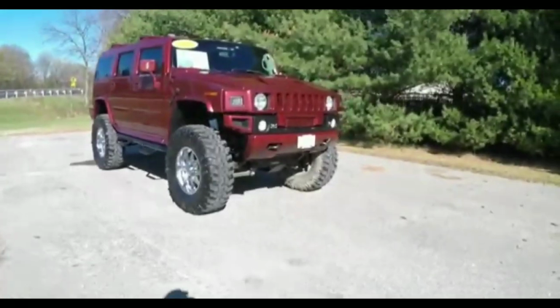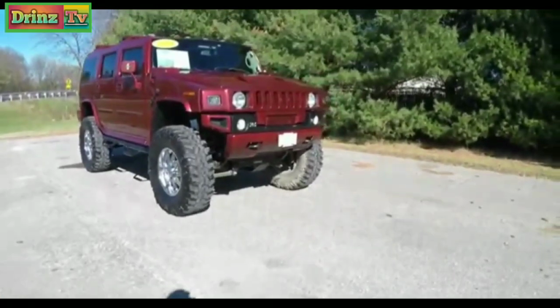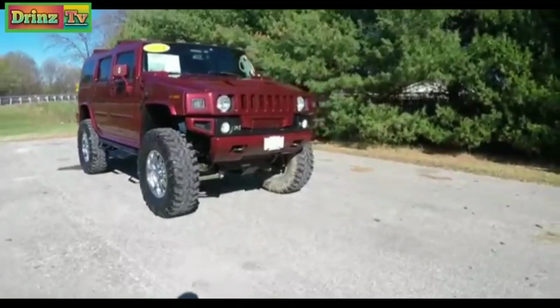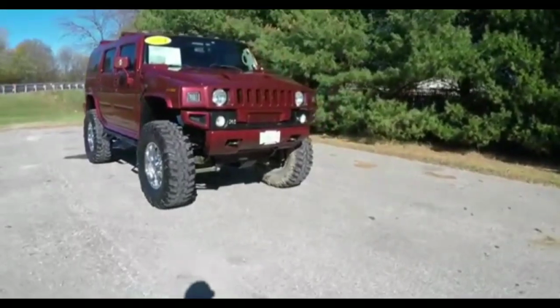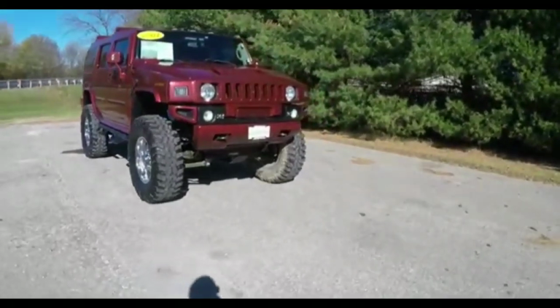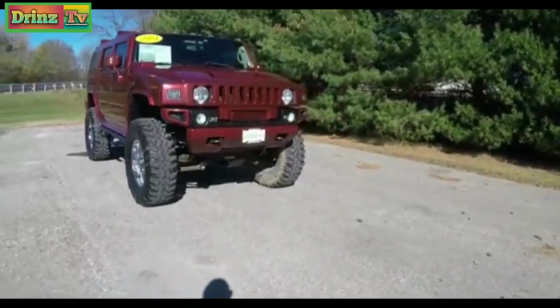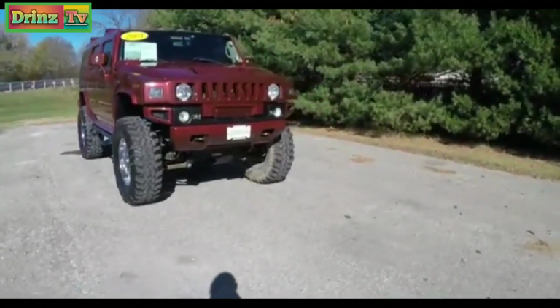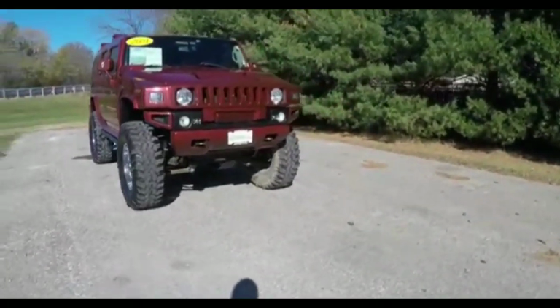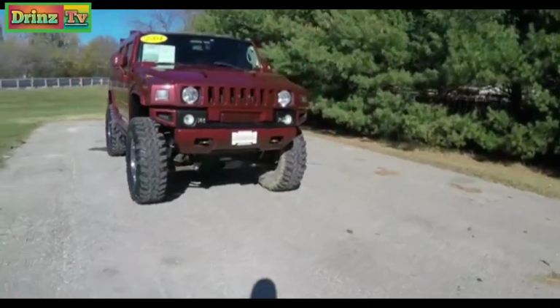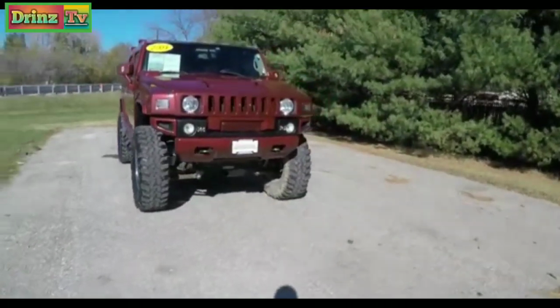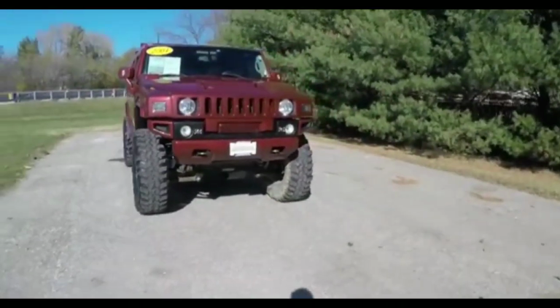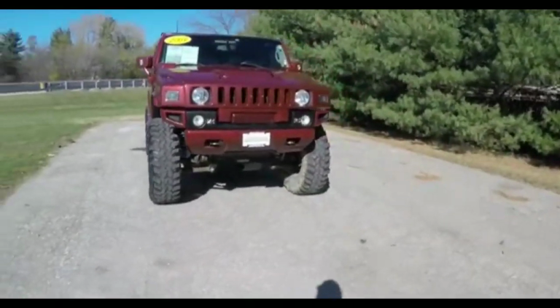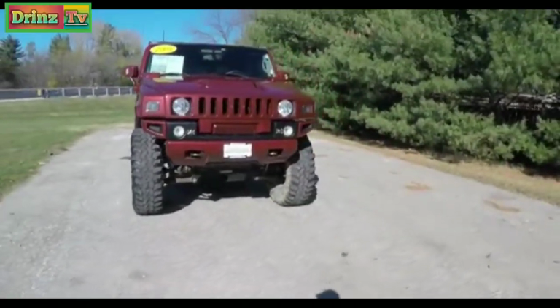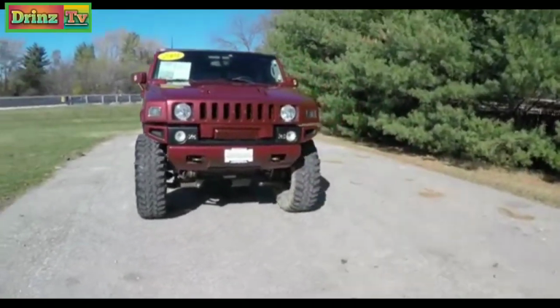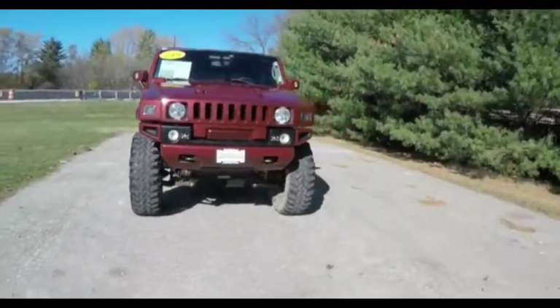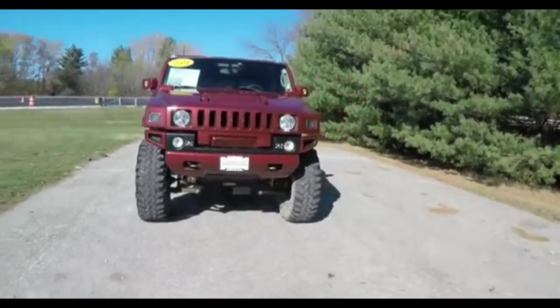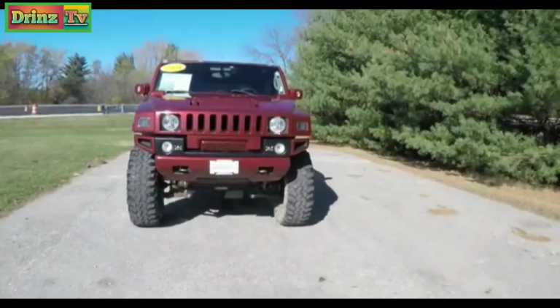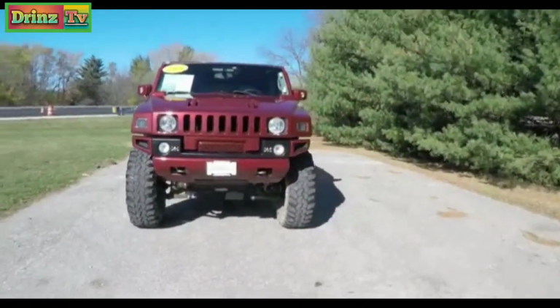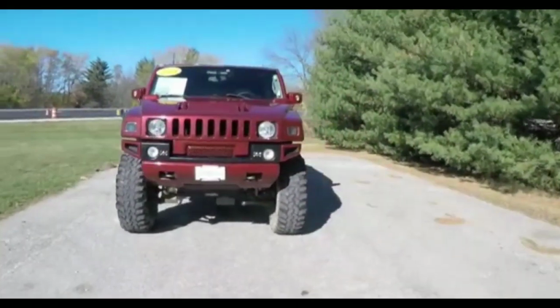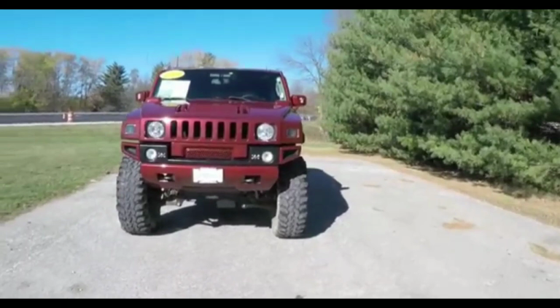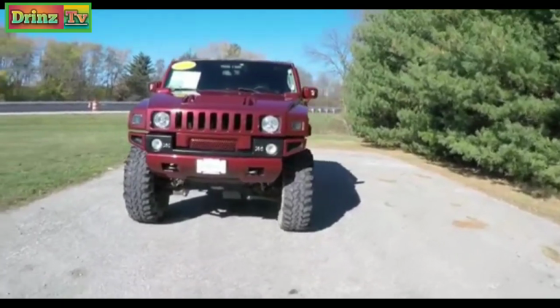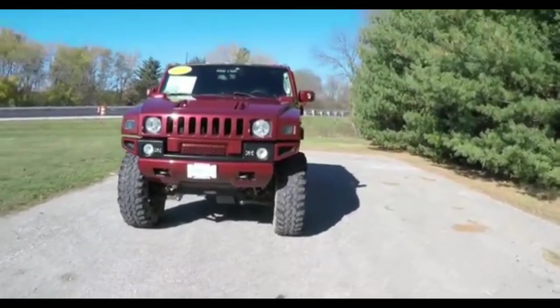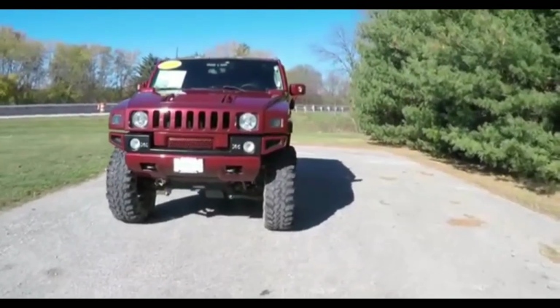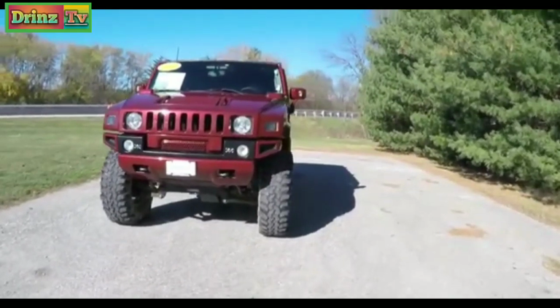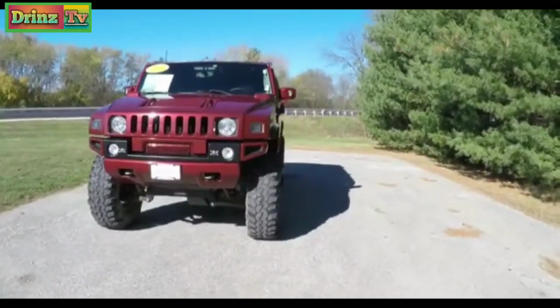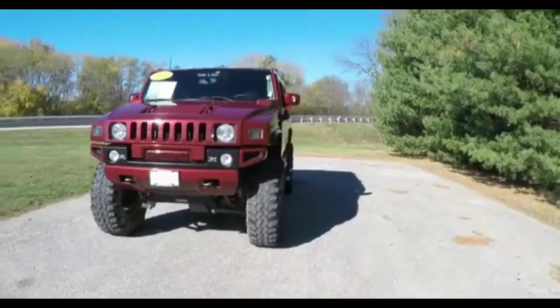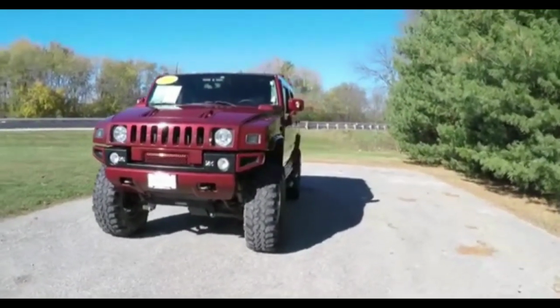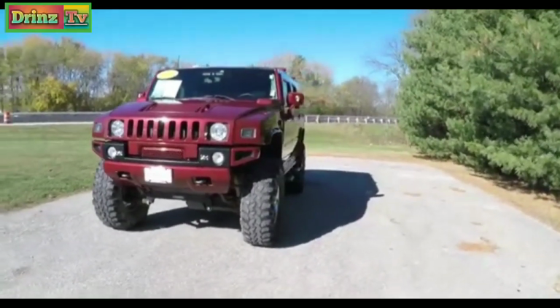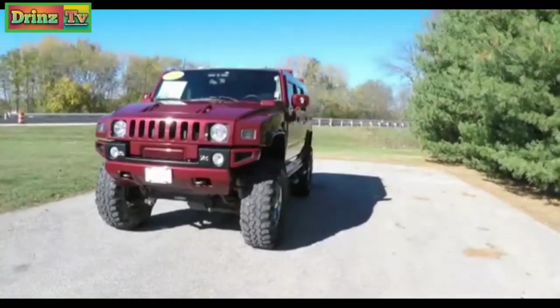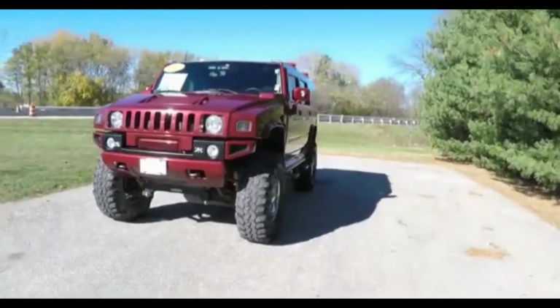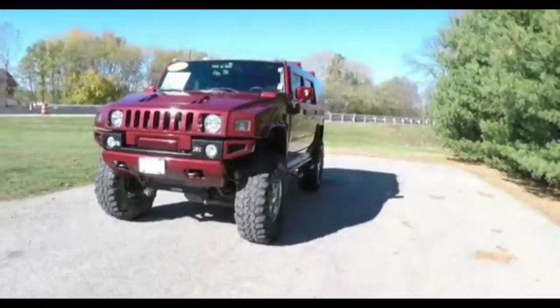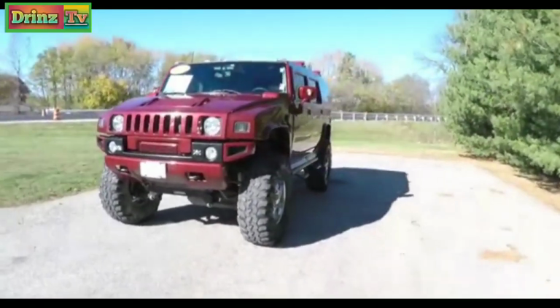Hello everyone, today we're going to take a quick walk around look at this 2004 Hummer H2 Victory Red Edition.